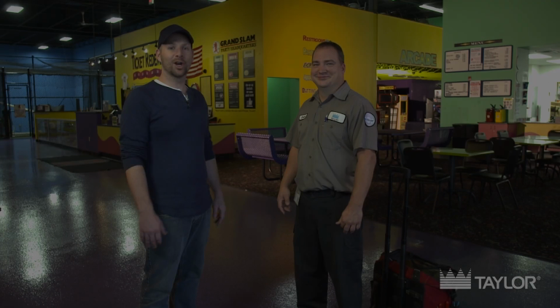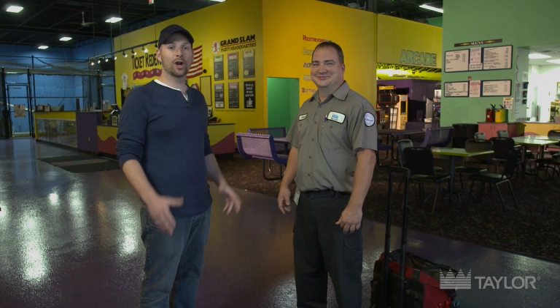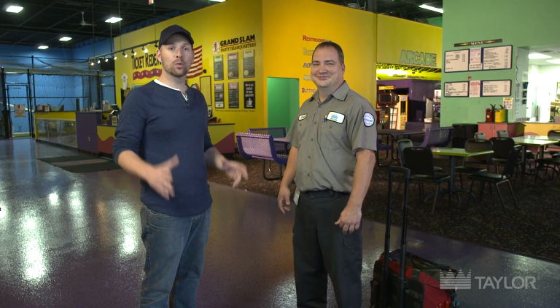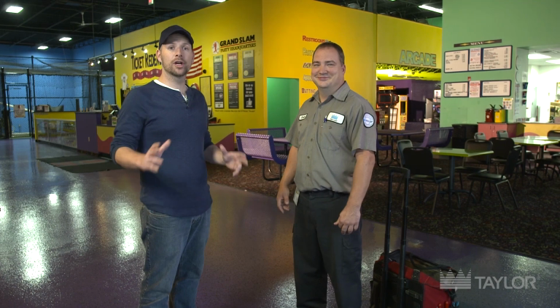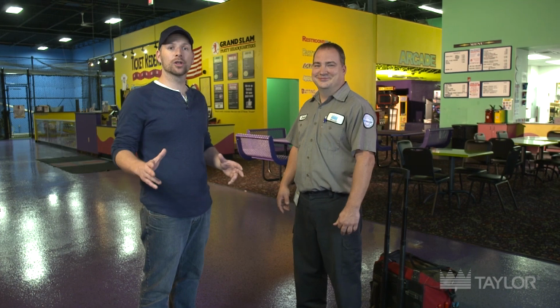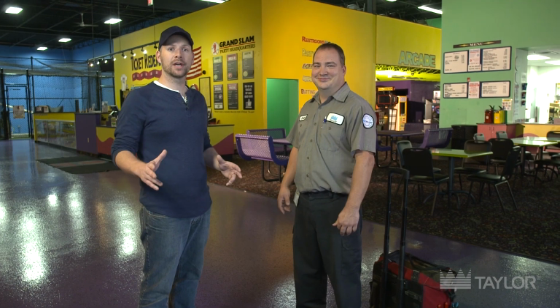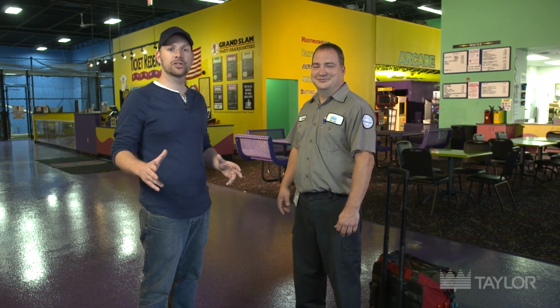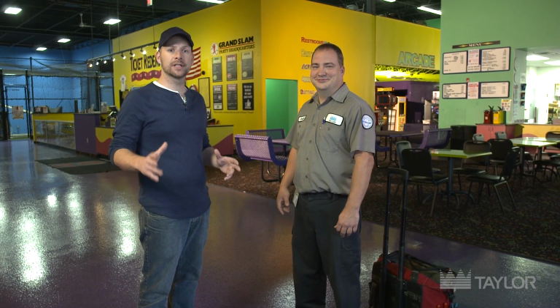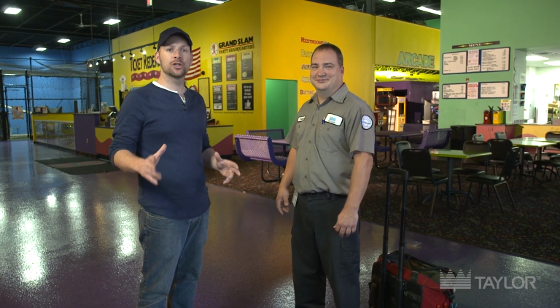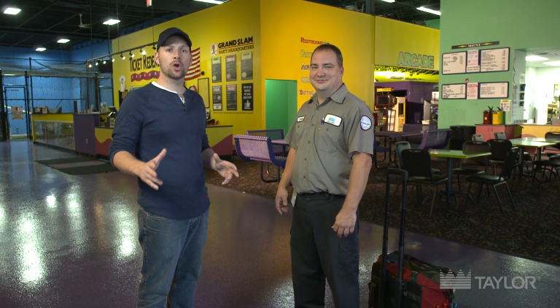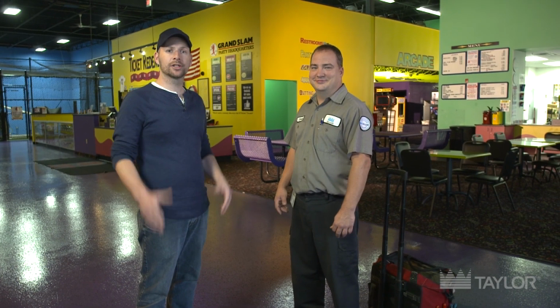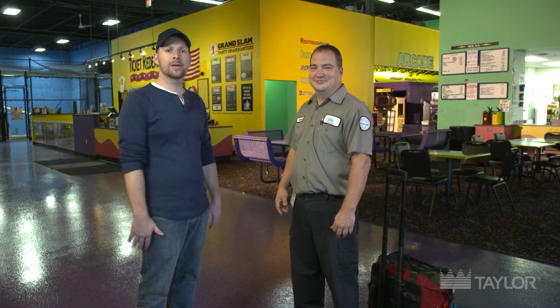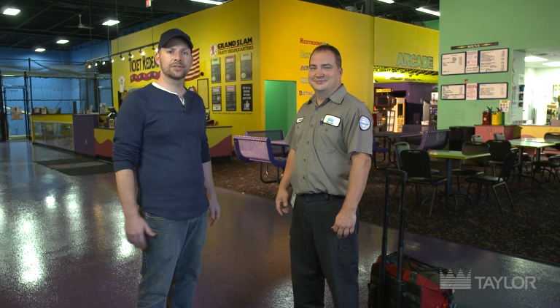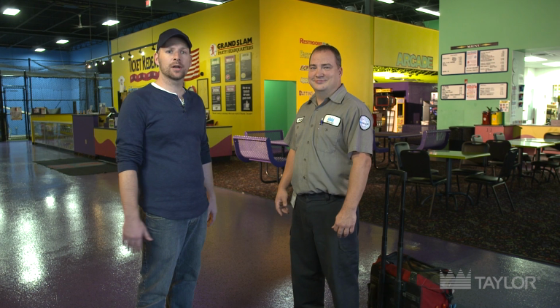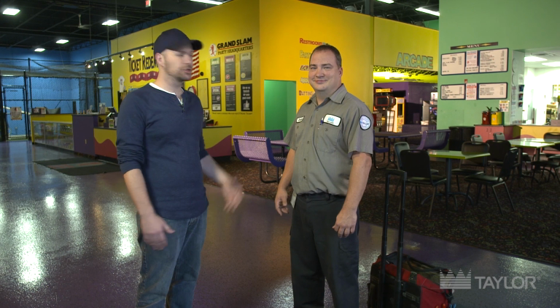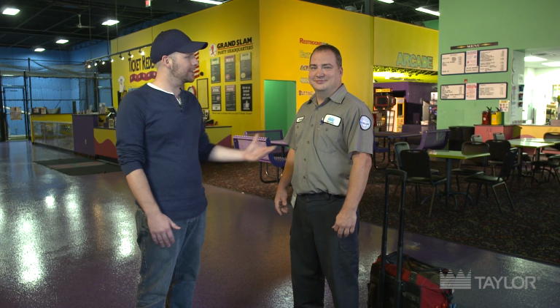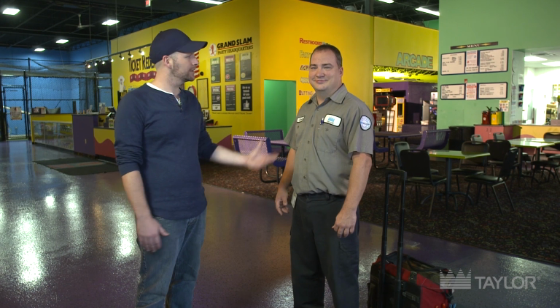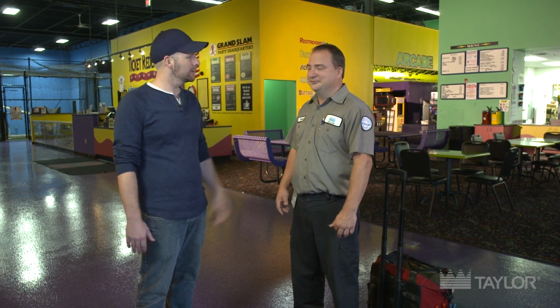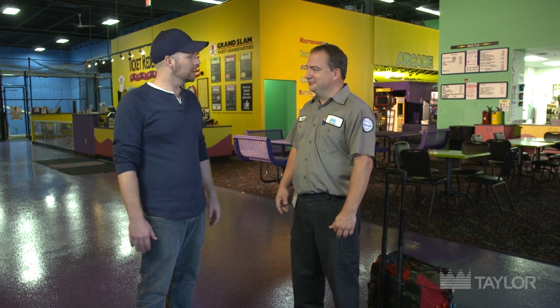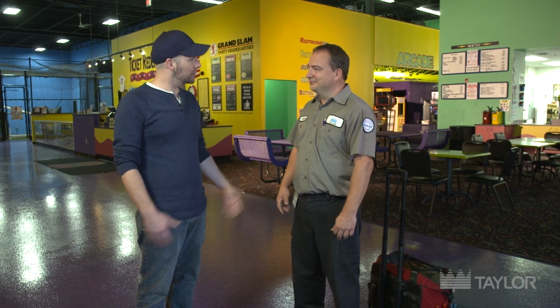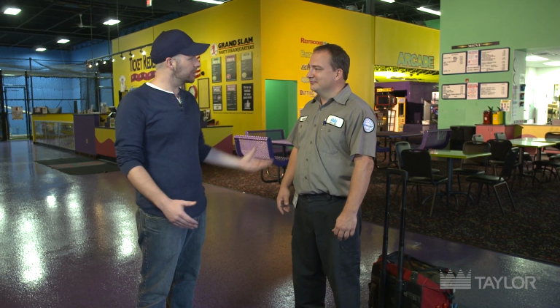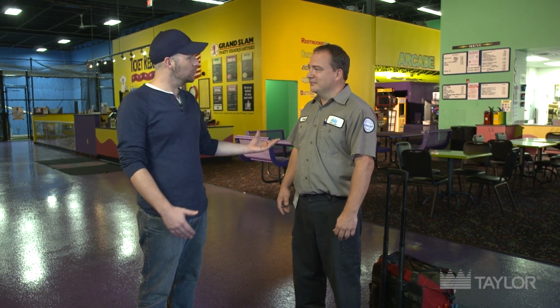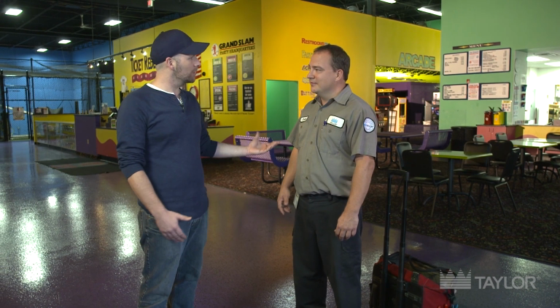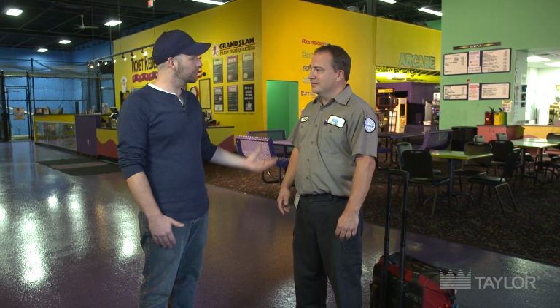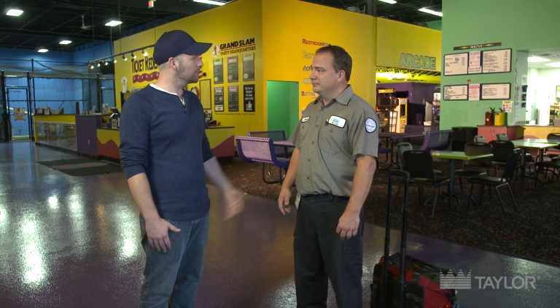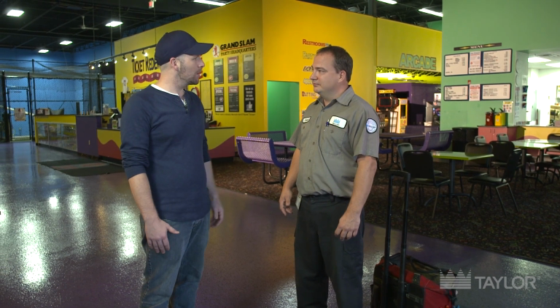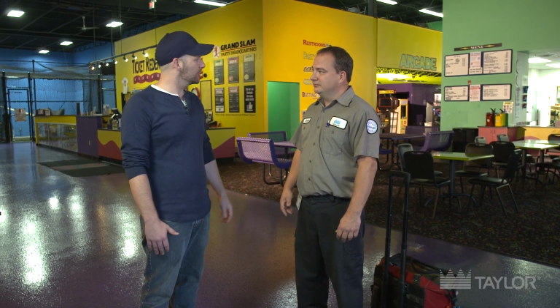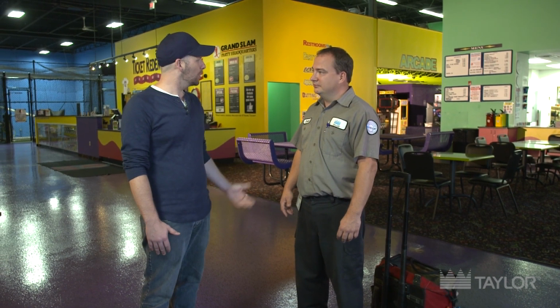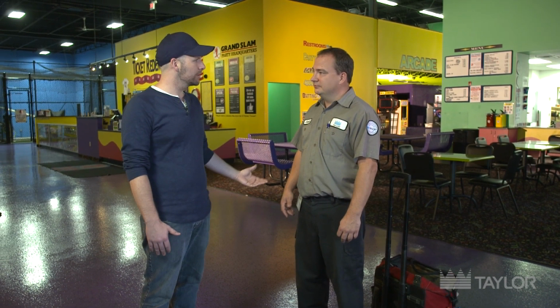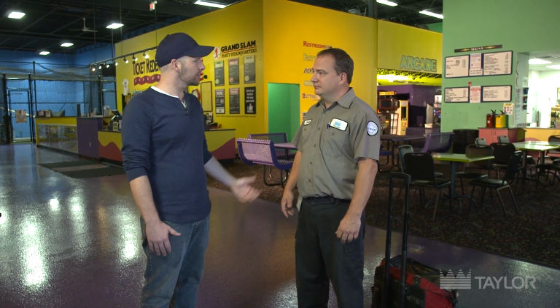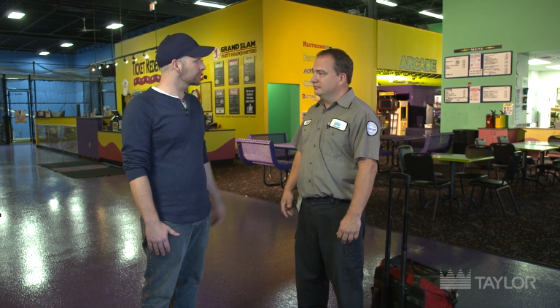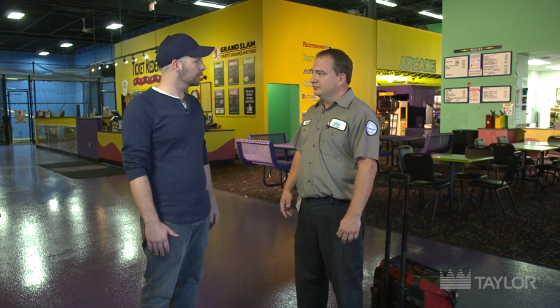We're here on location at the Indoor Entertainment Center with Justin. Justin, can you walk me through what you do on one of these service calls?